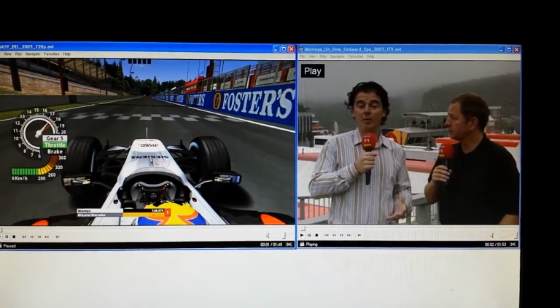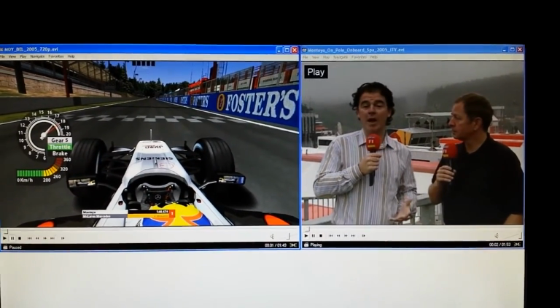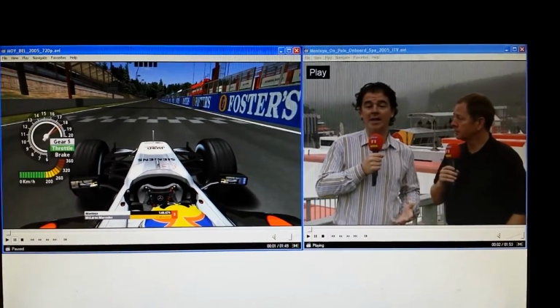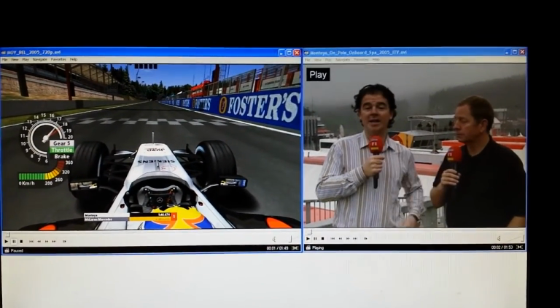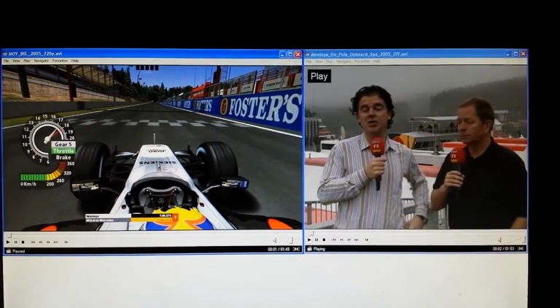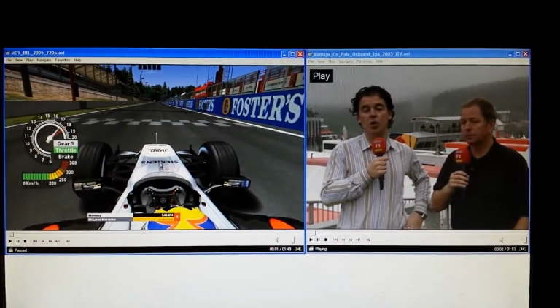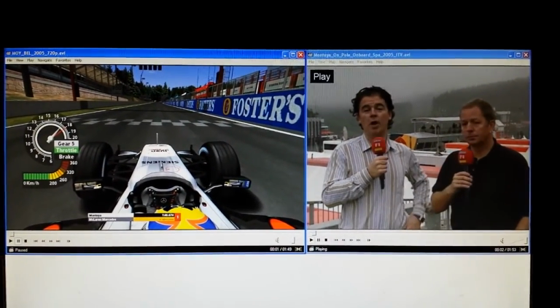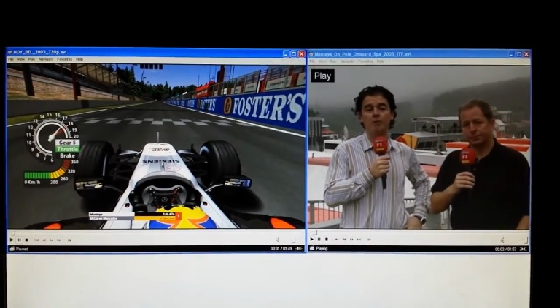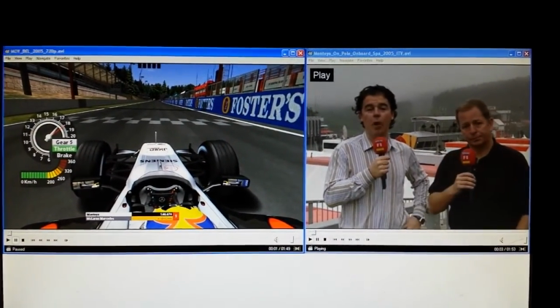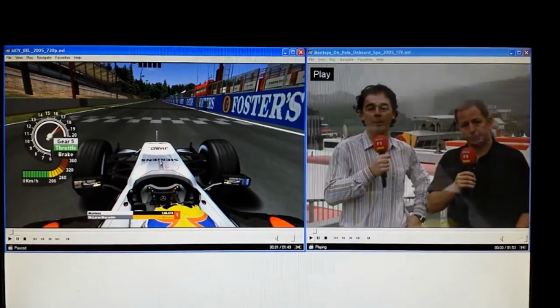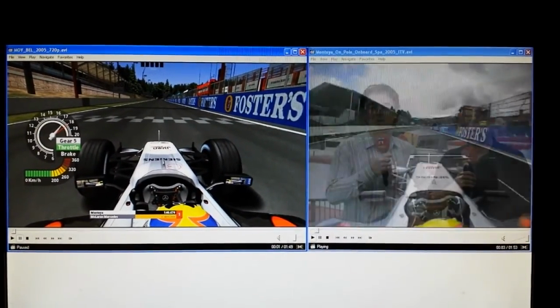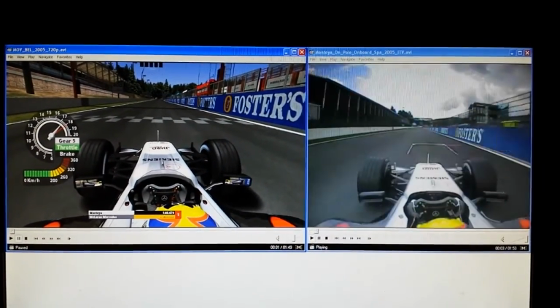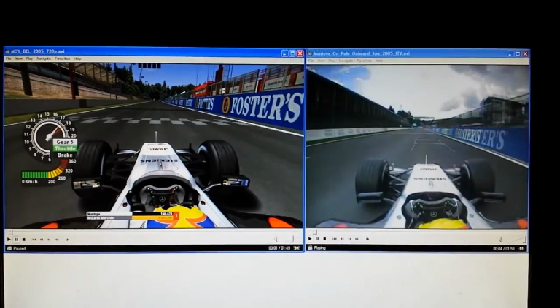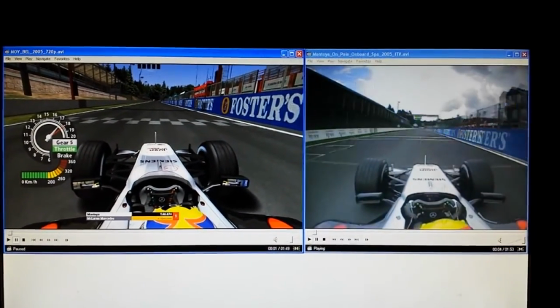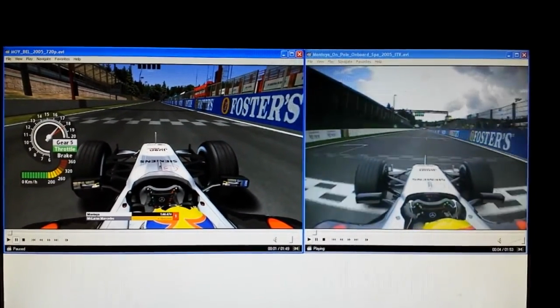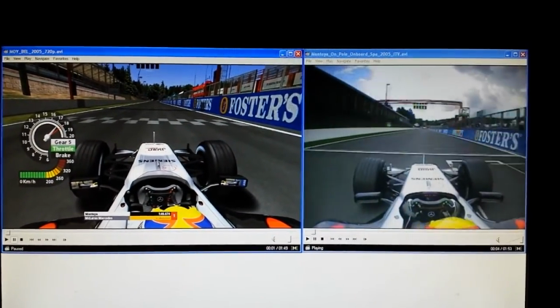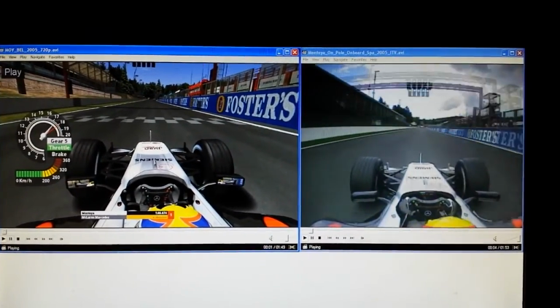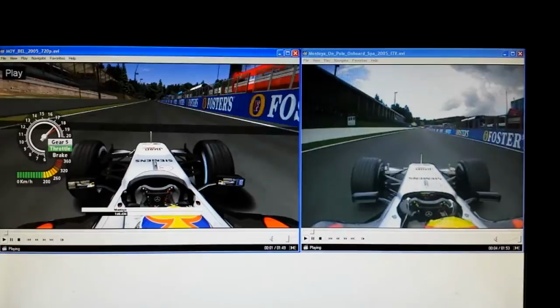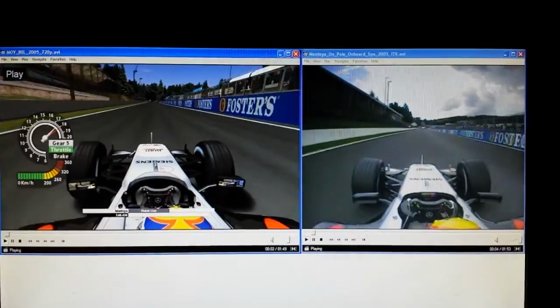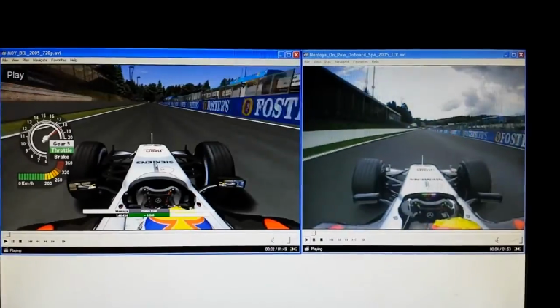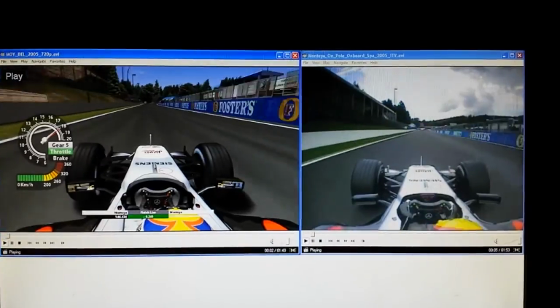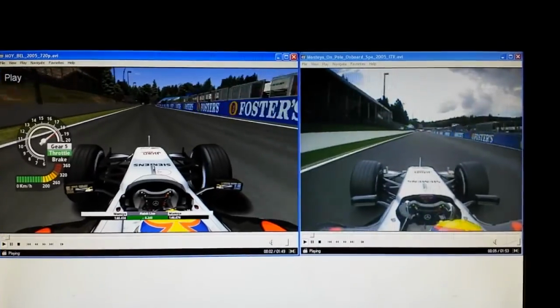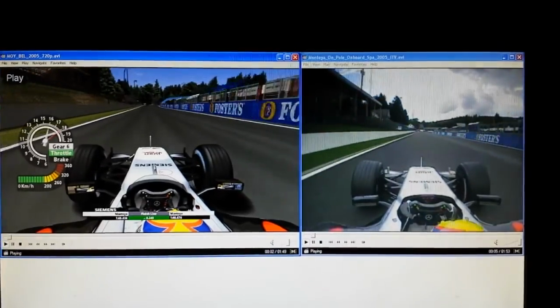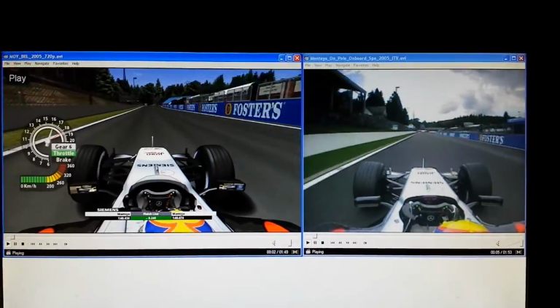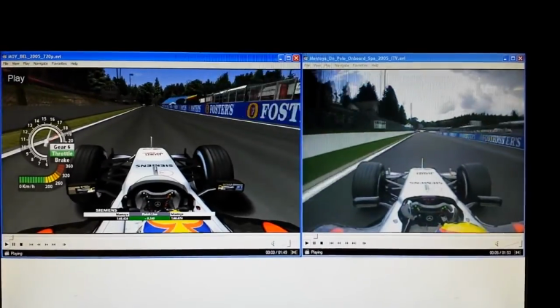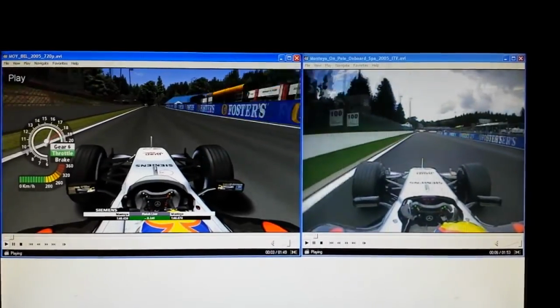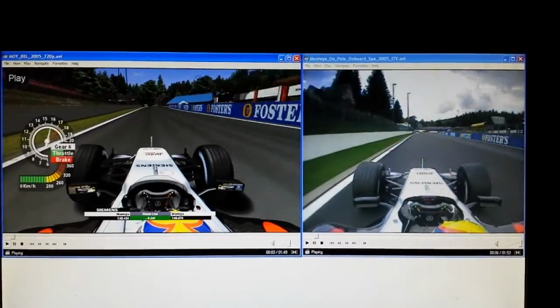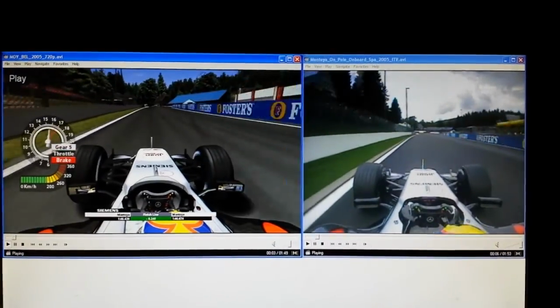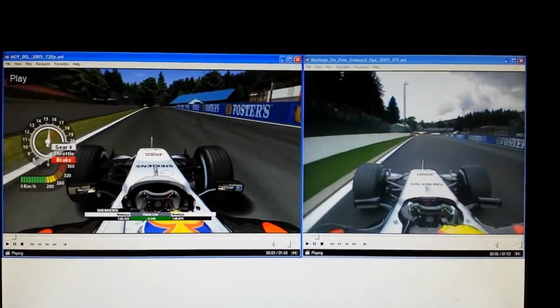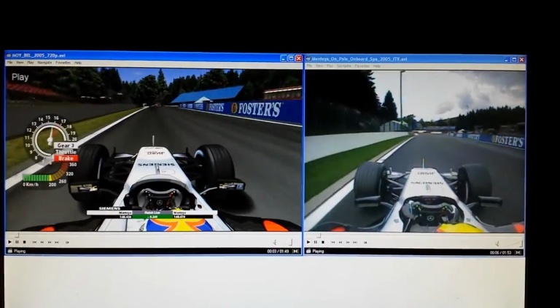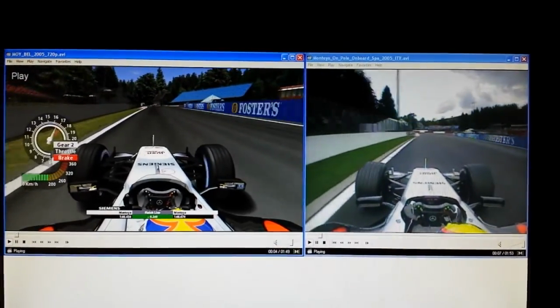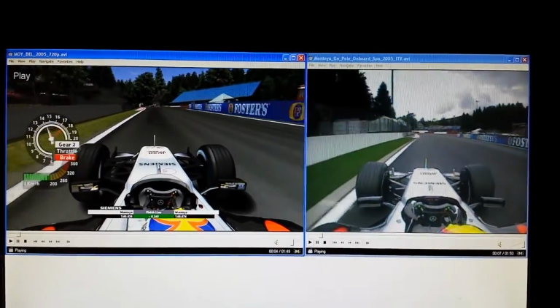Kimi Räikkönen leaves the door open for Montoya to go and grab pole. Montoya does it. Let's take a look at how he managed it.